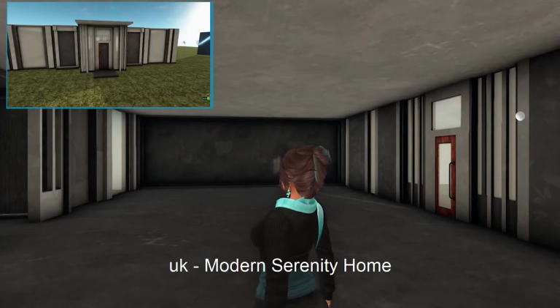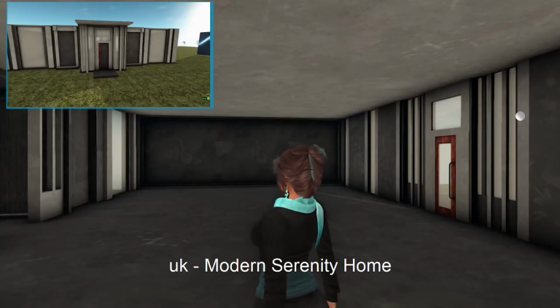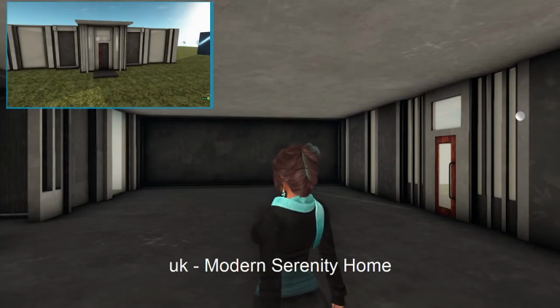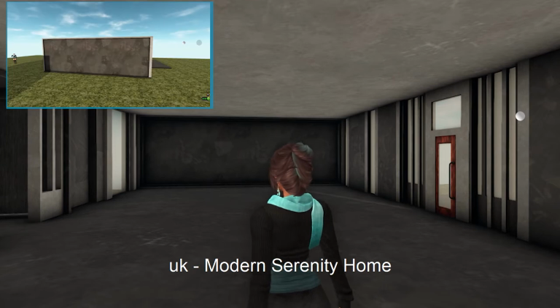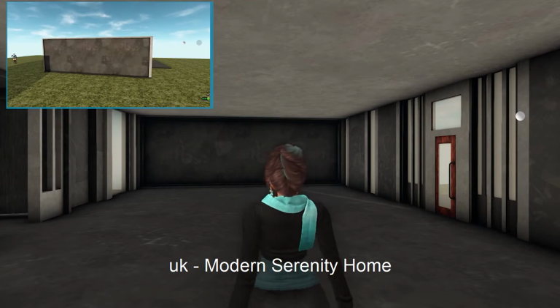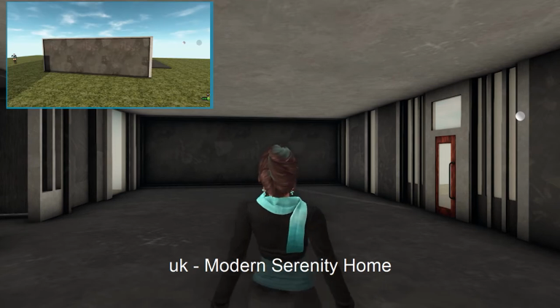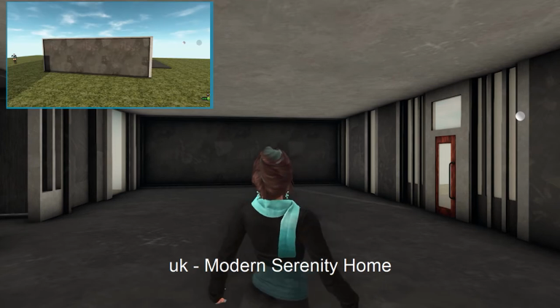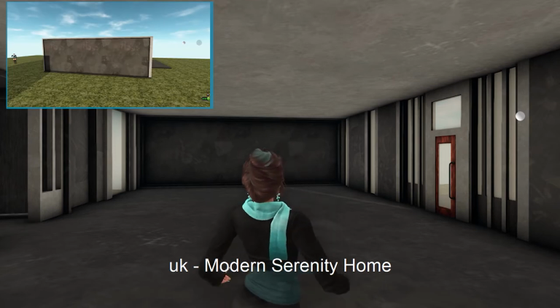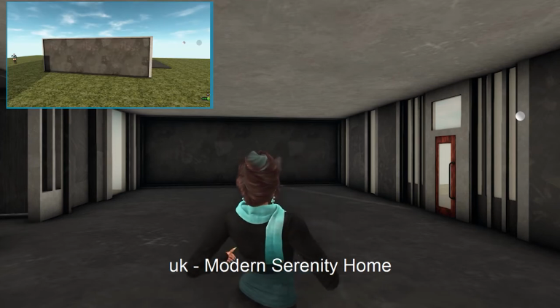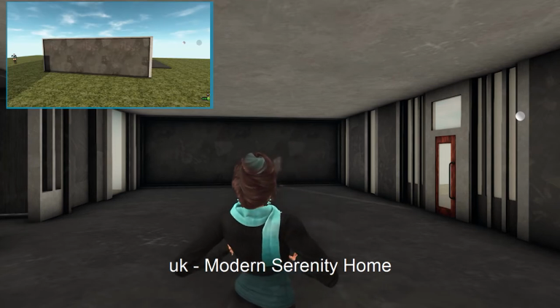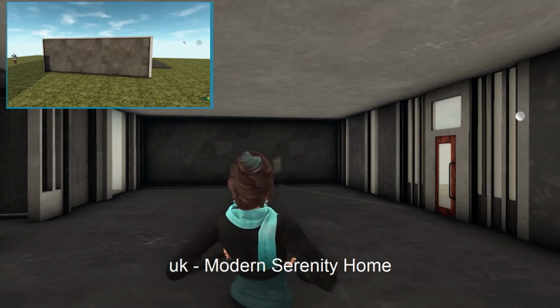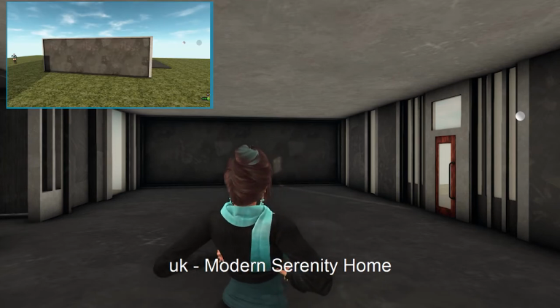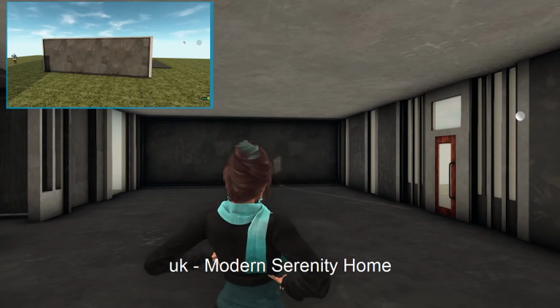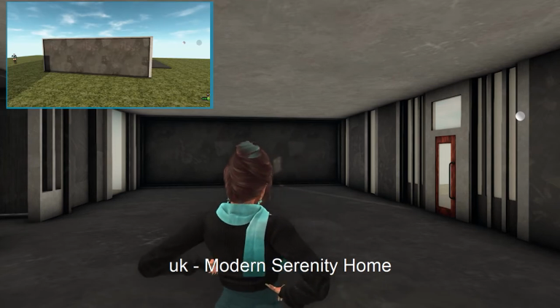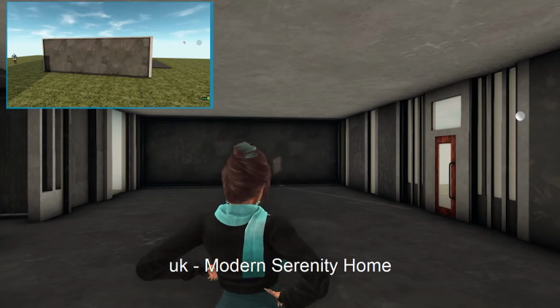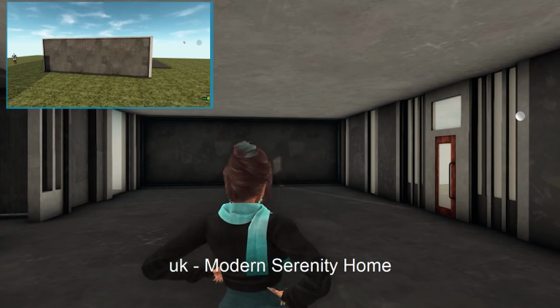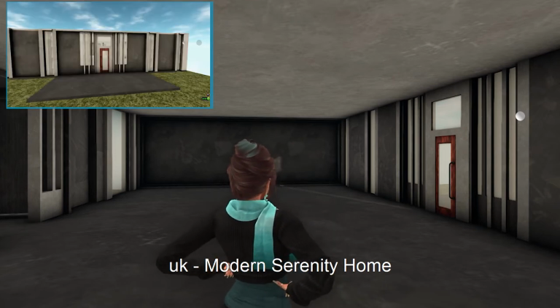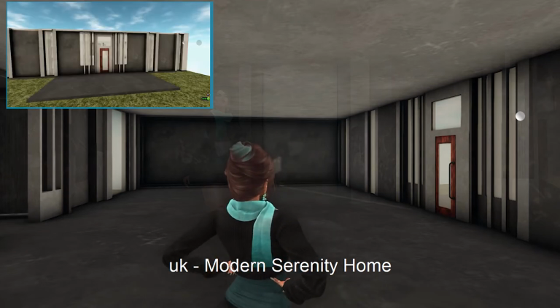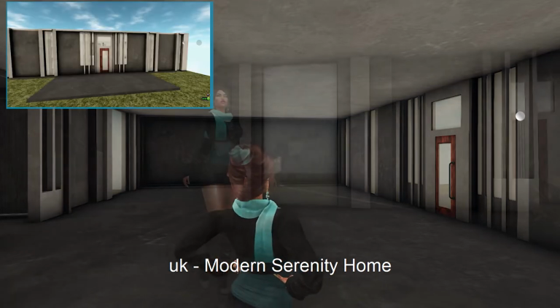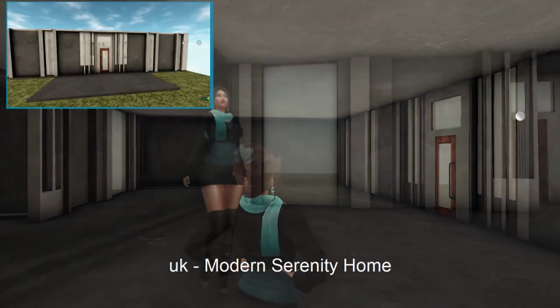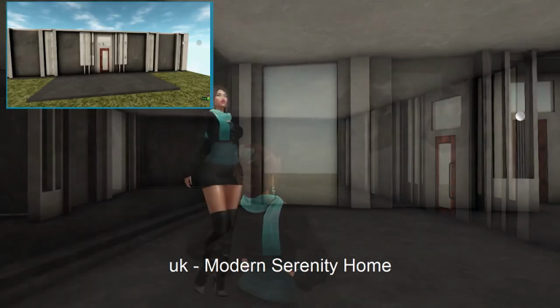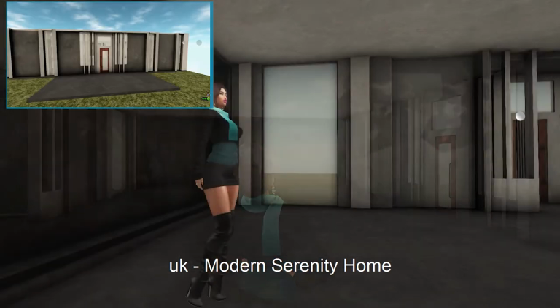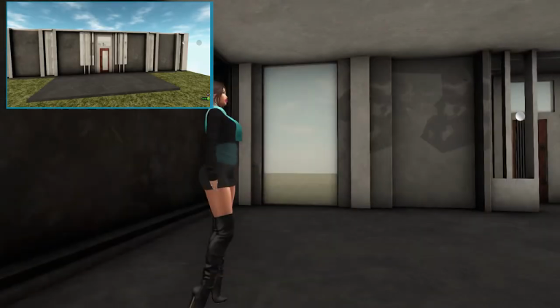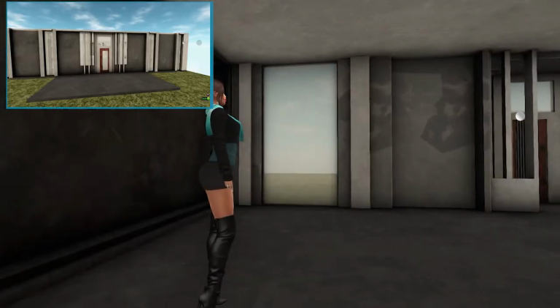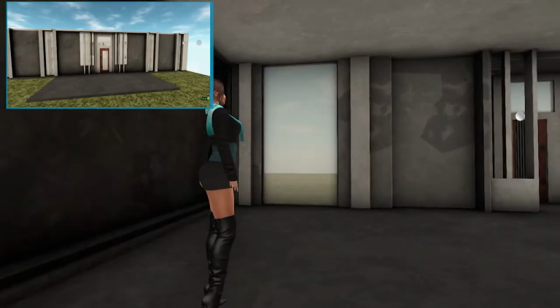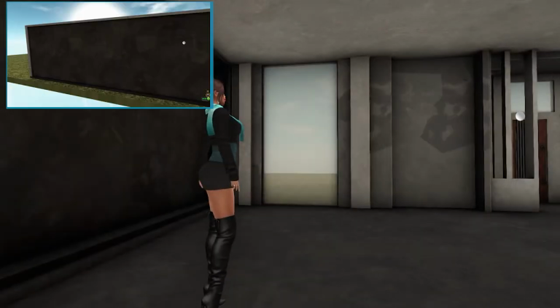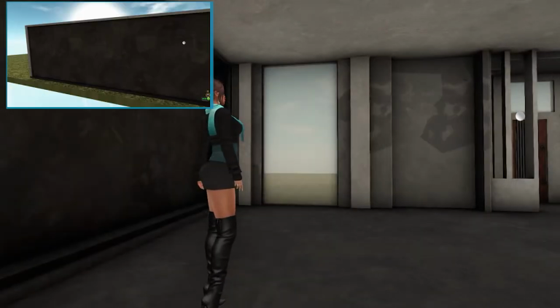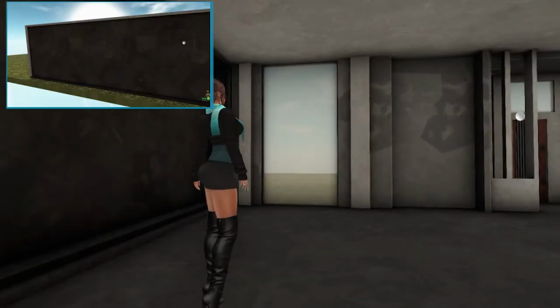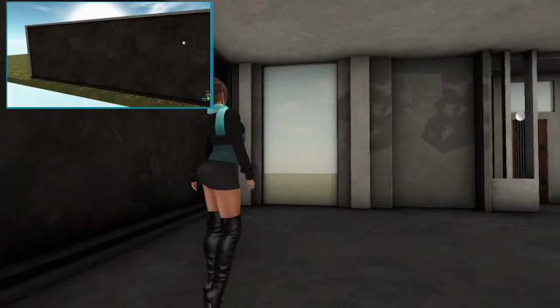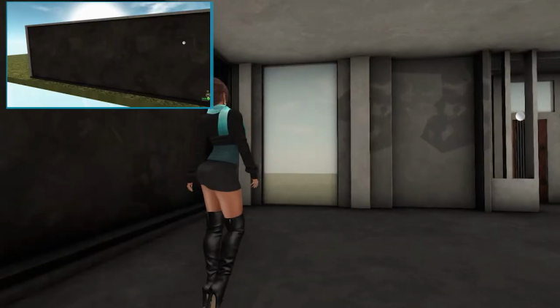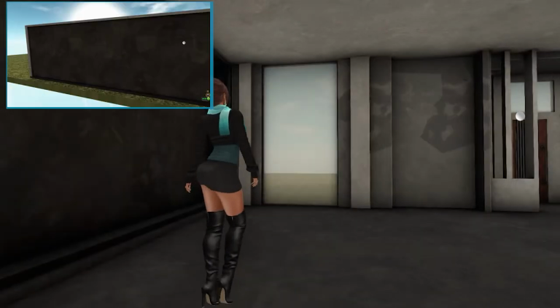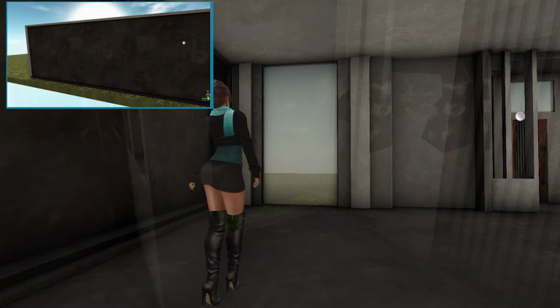Next from Unkindness, we have the Modern Serenity Home. This build is 54 land impact.